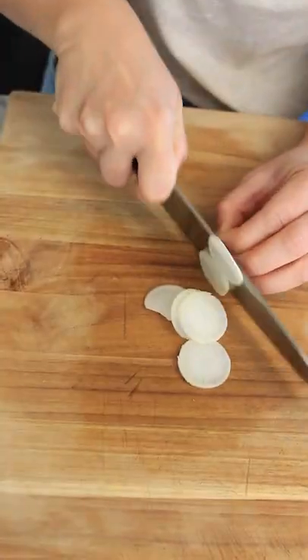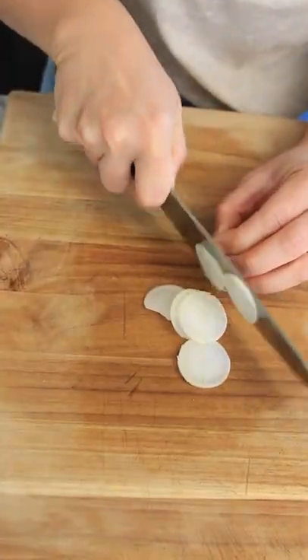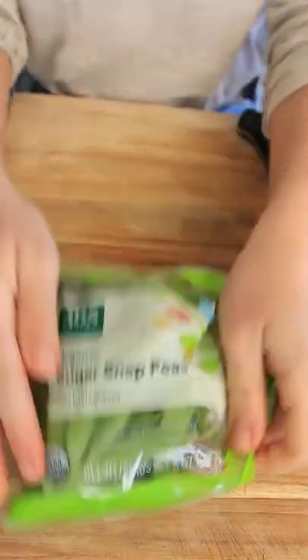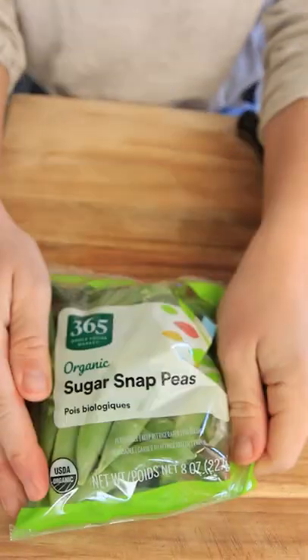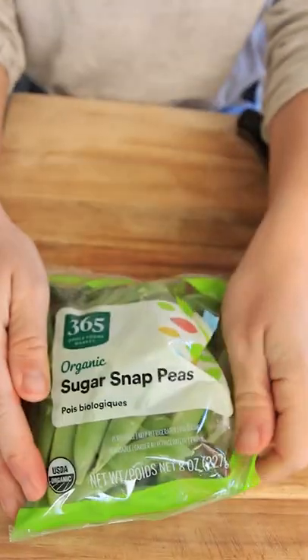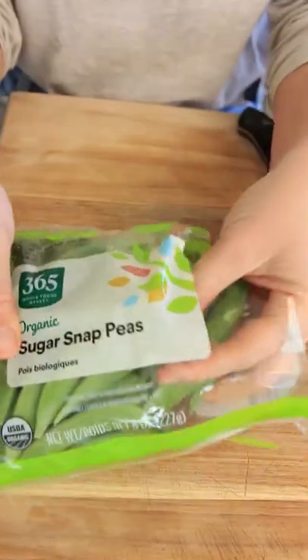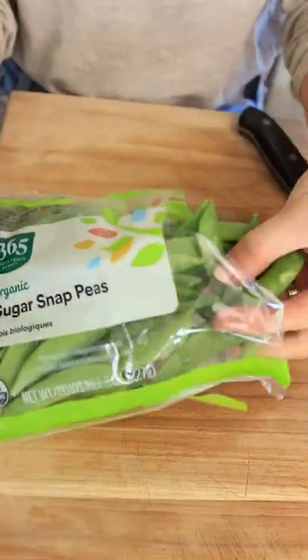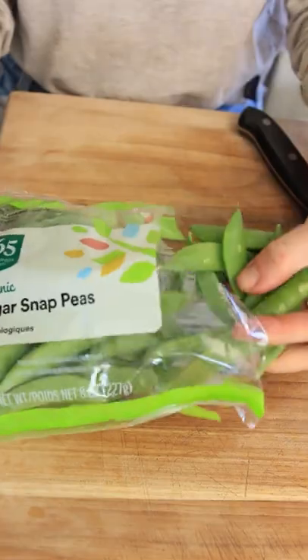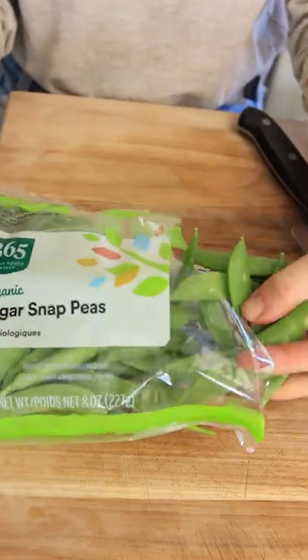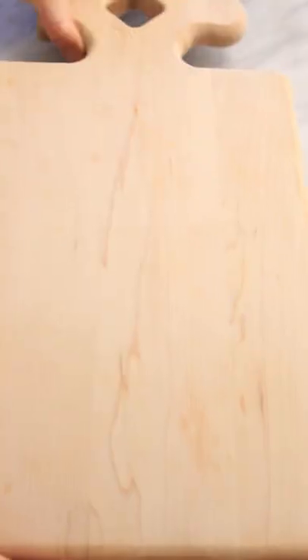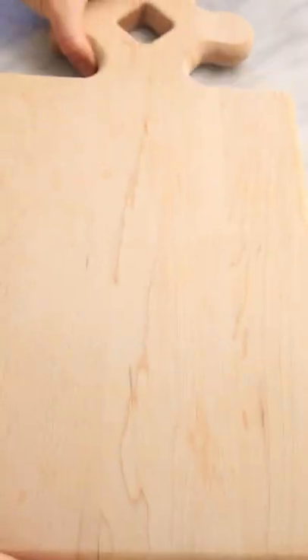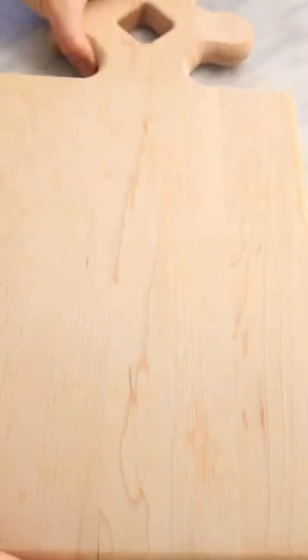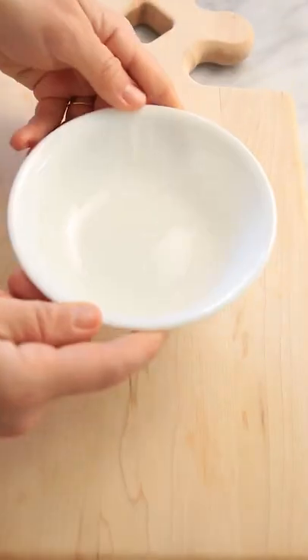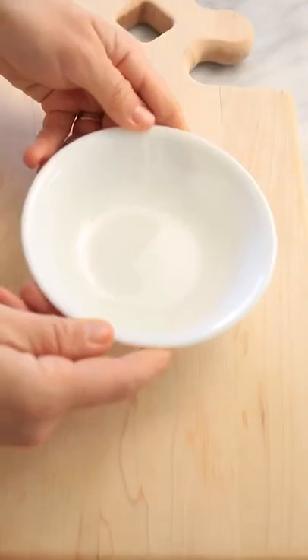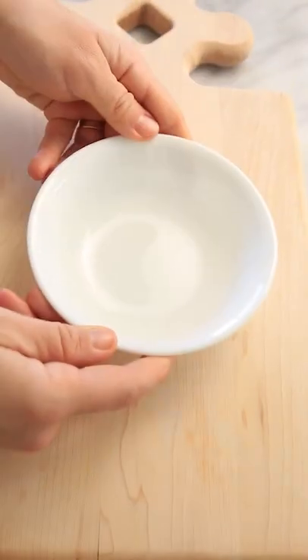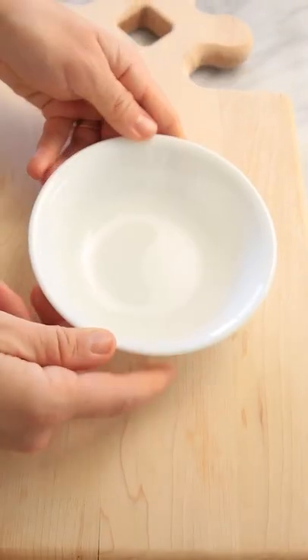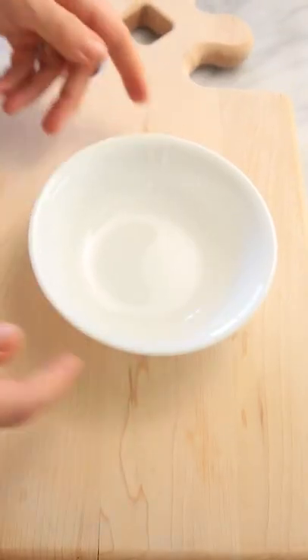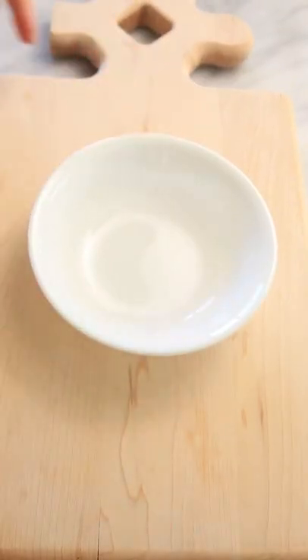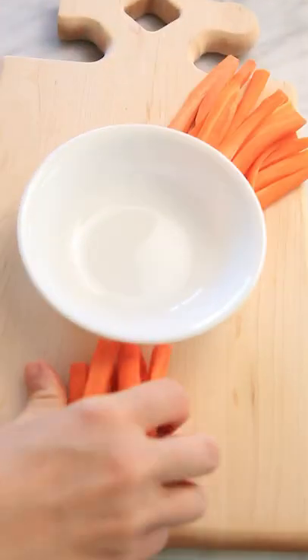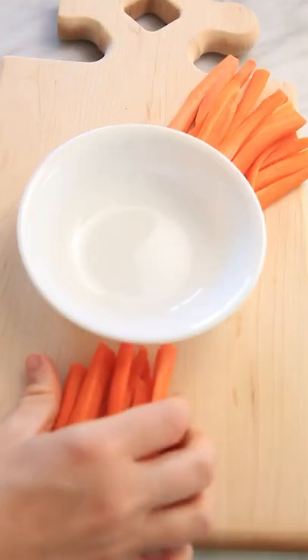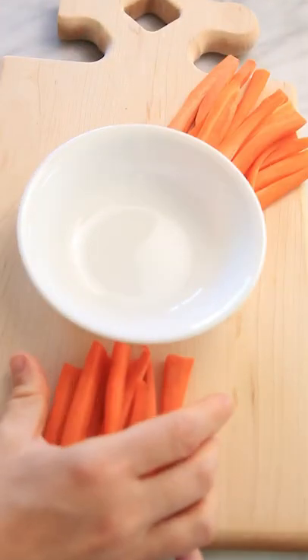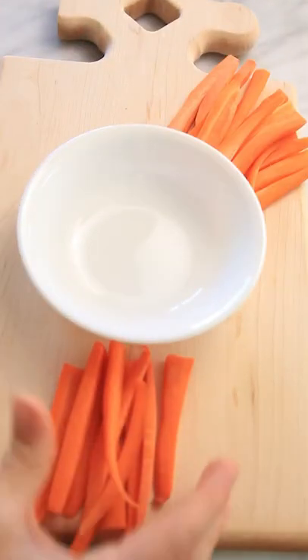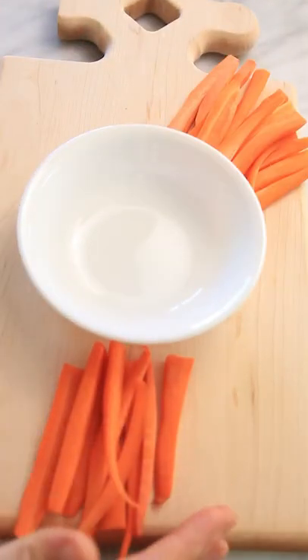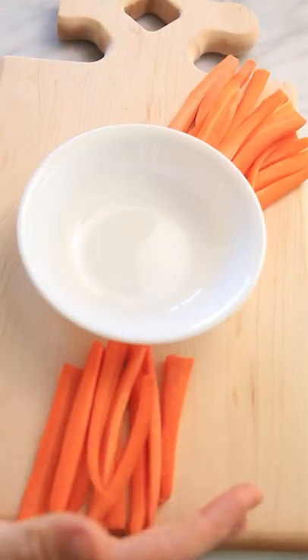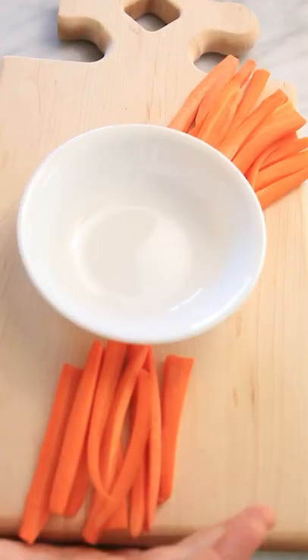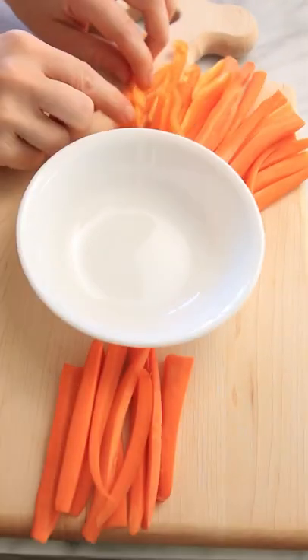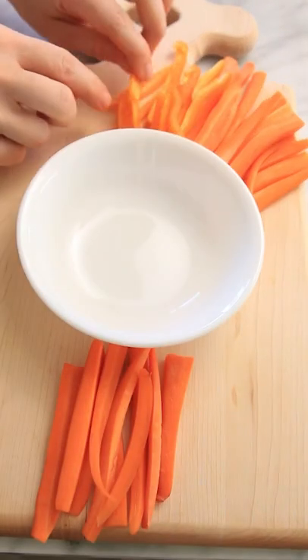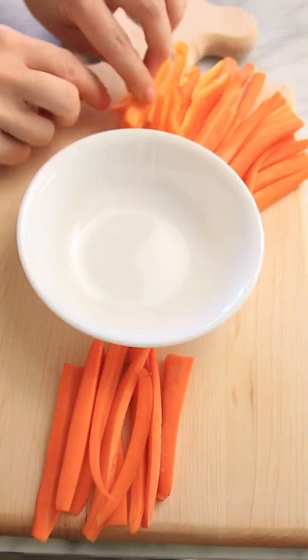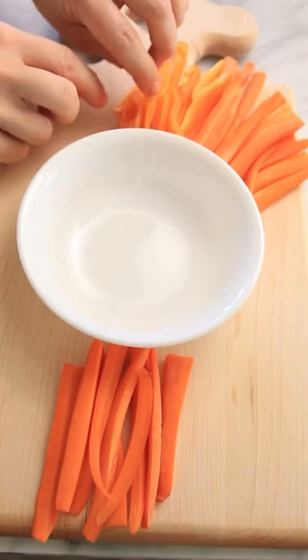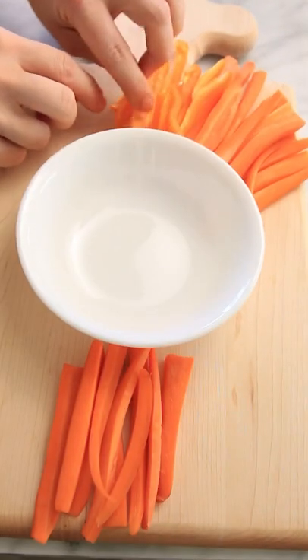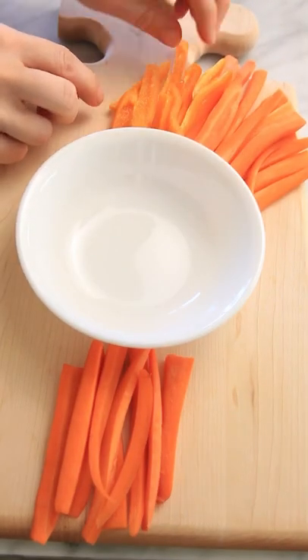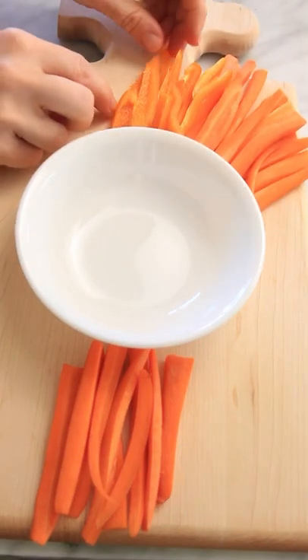This is how to wow your guests this Easter with this spring veggie tray. Start by cutting up your favorite vegetables.